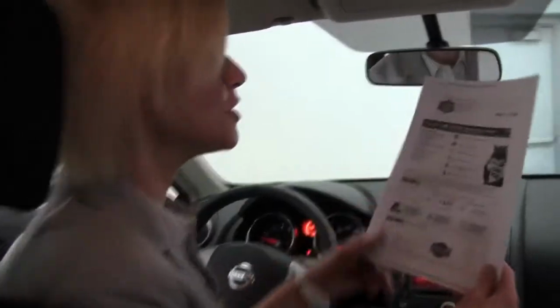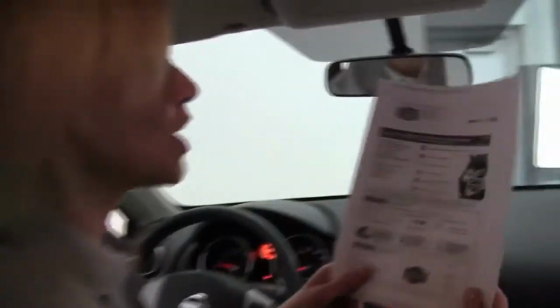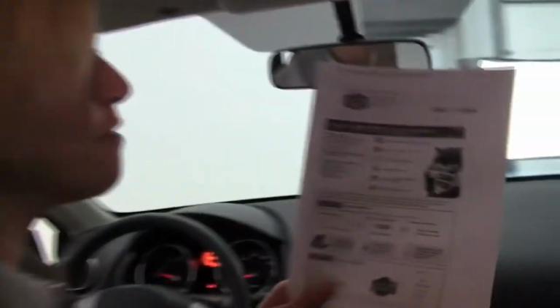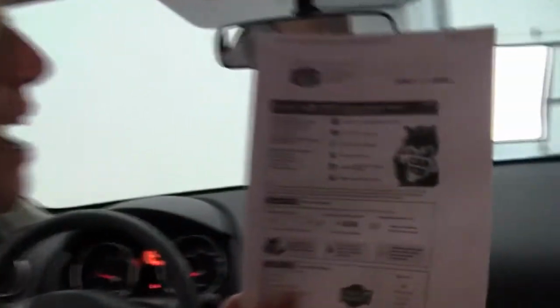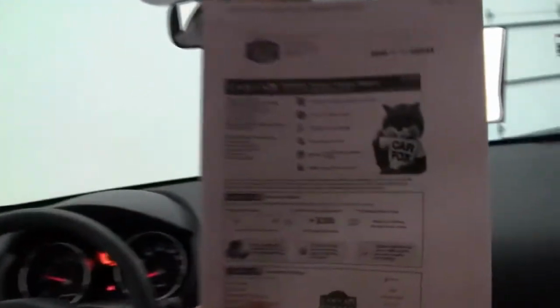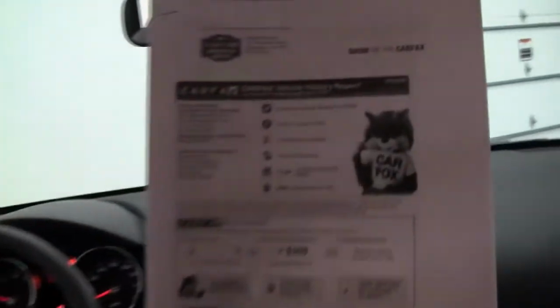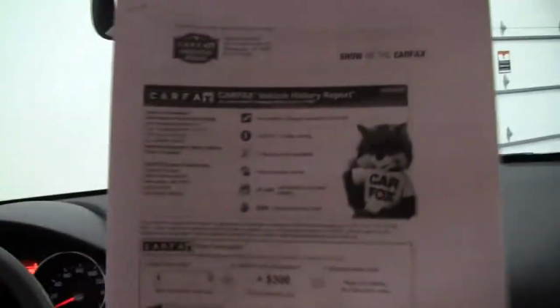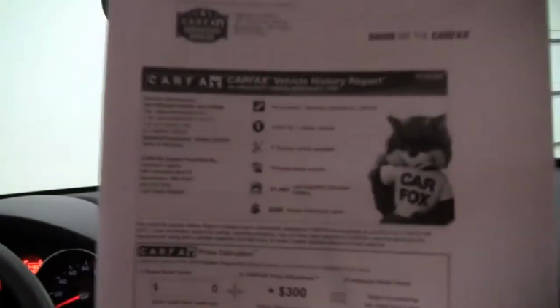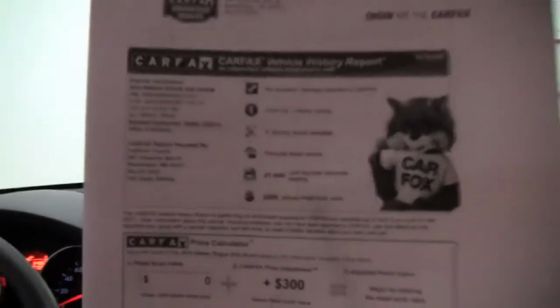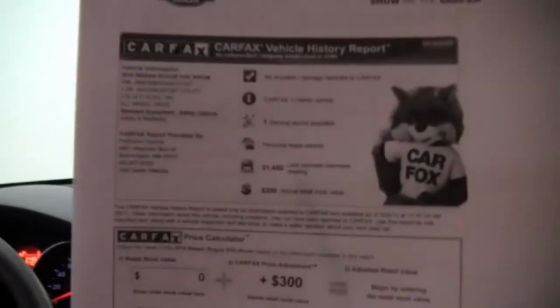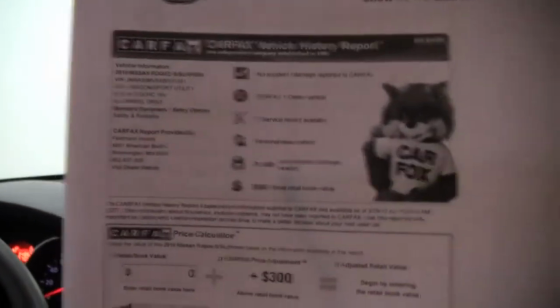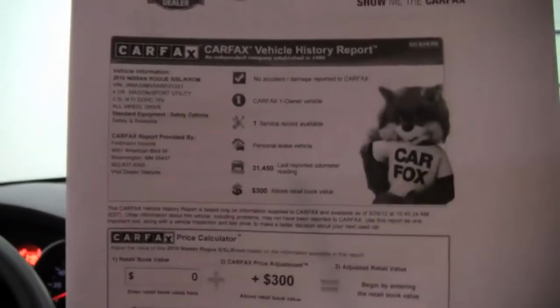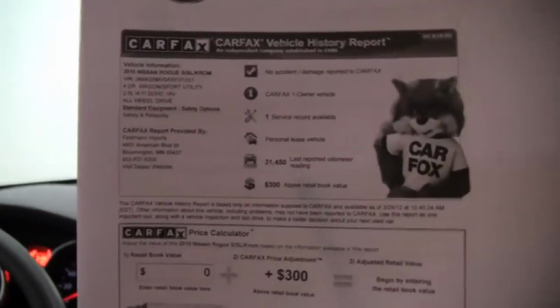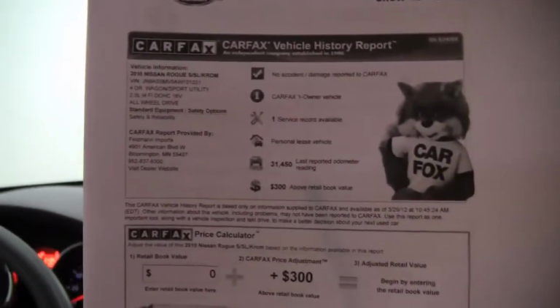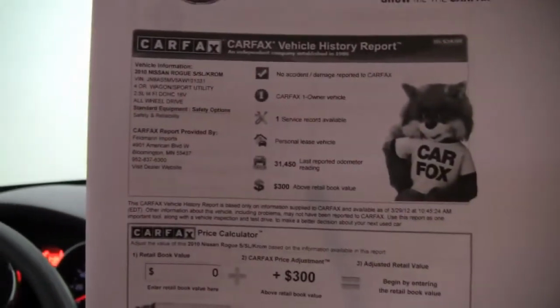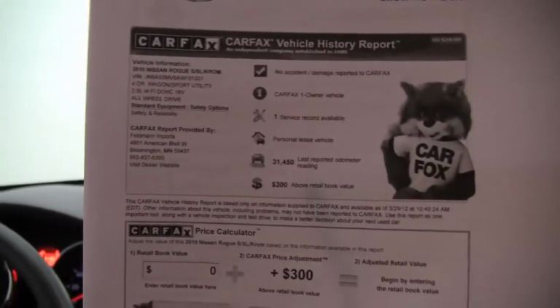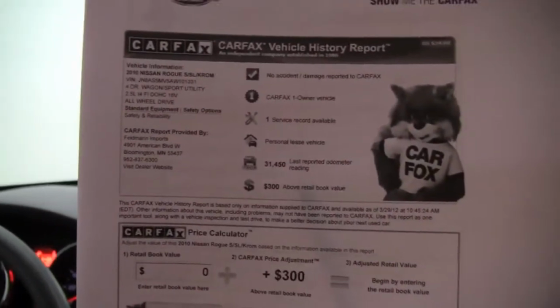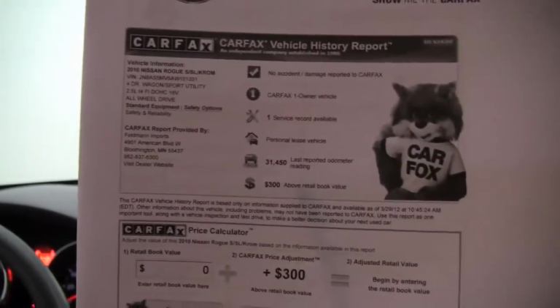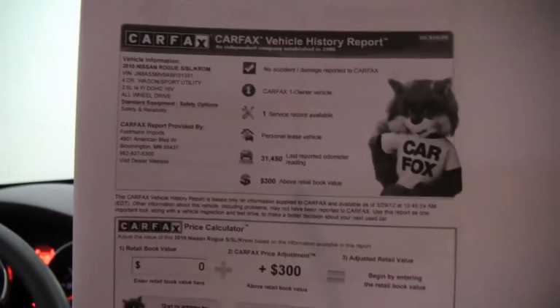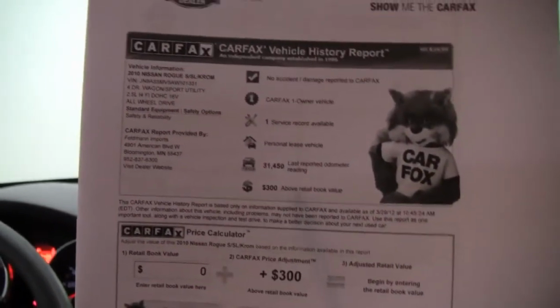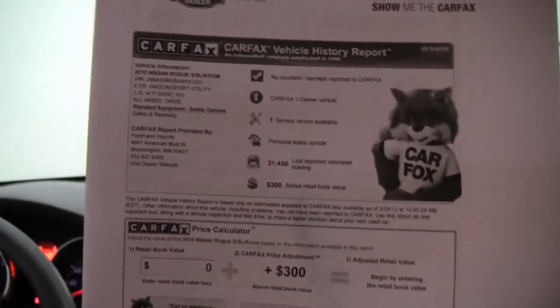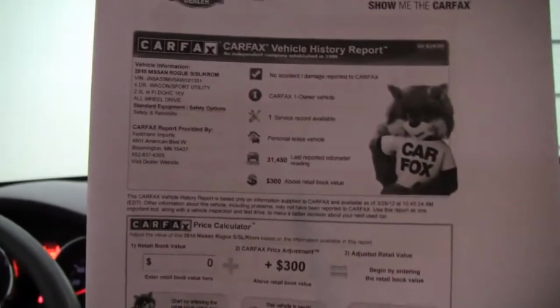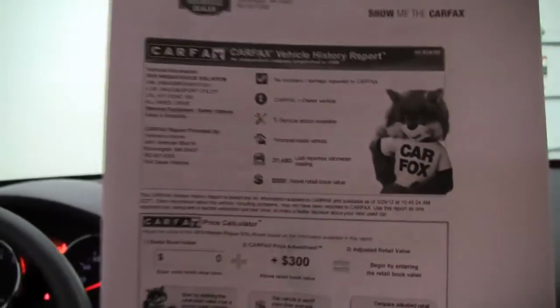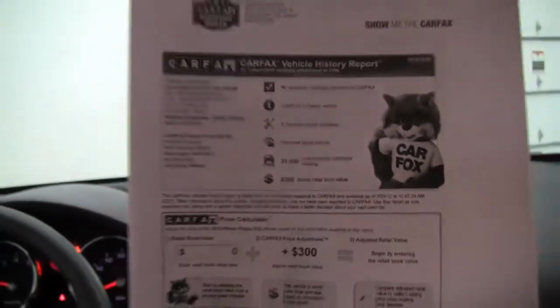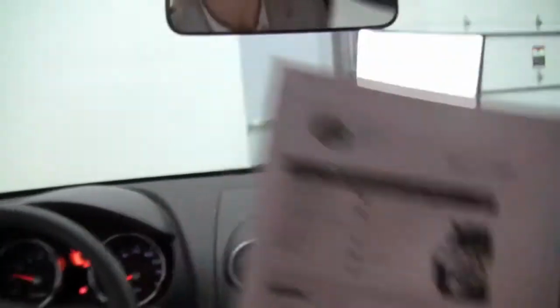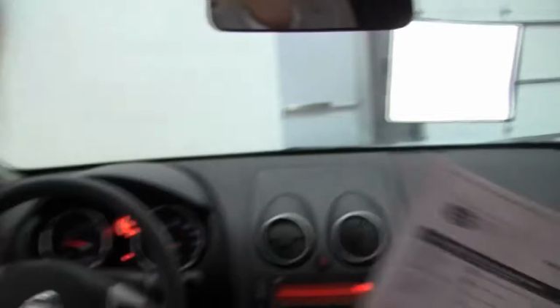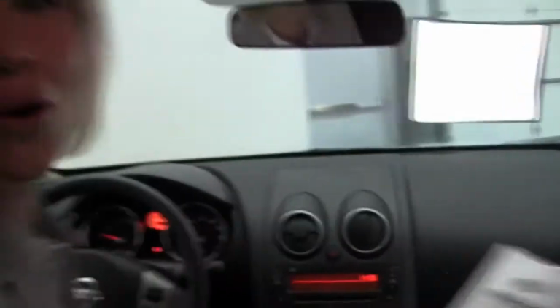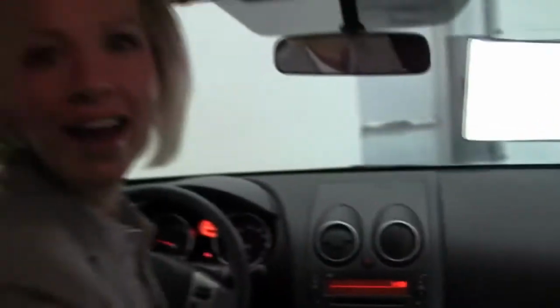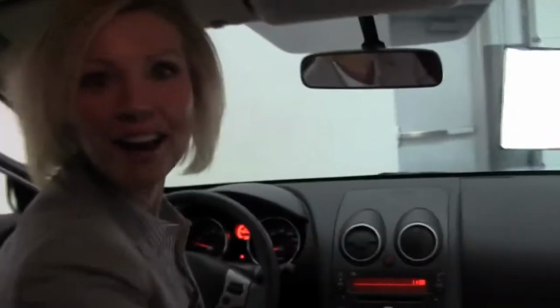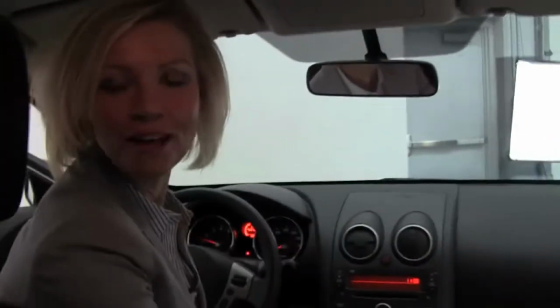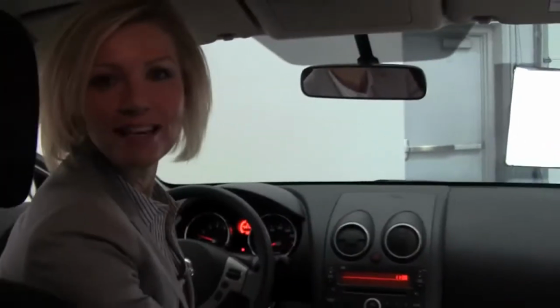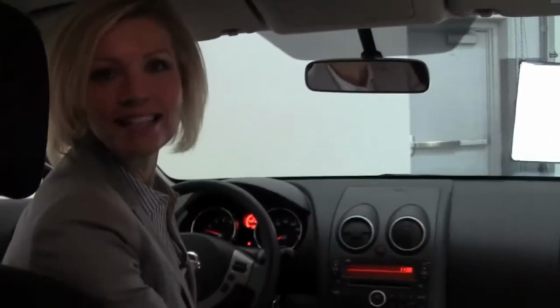Here's the Carfax — no accidents or damage. This is a one-owner vehicle, leased originally right here at Feldman Nissan.